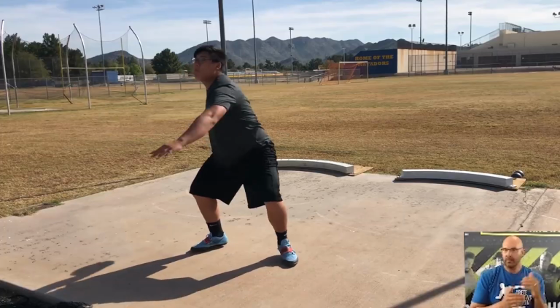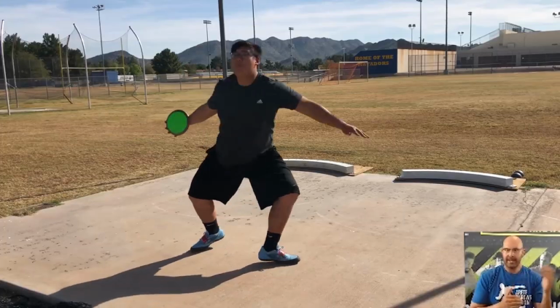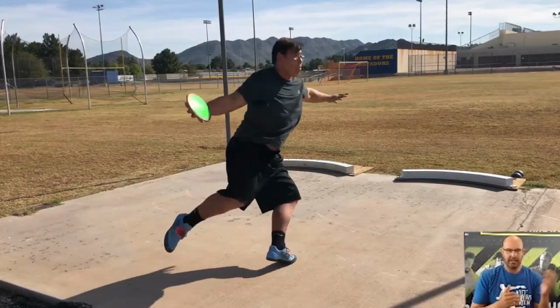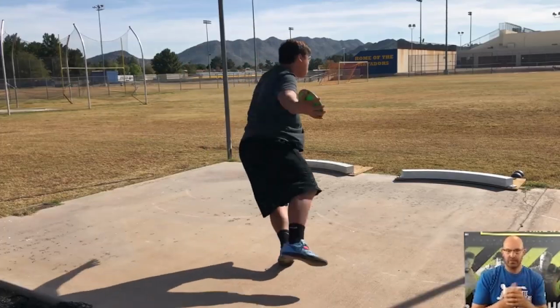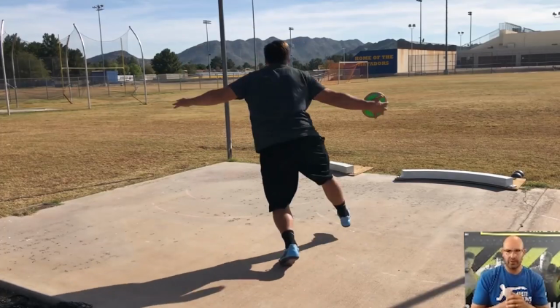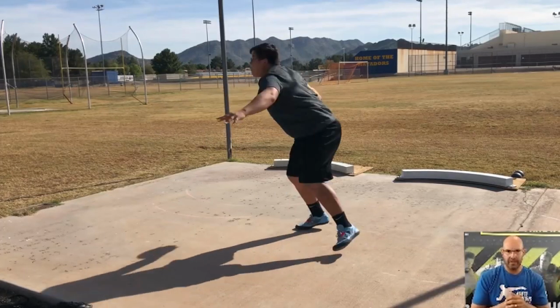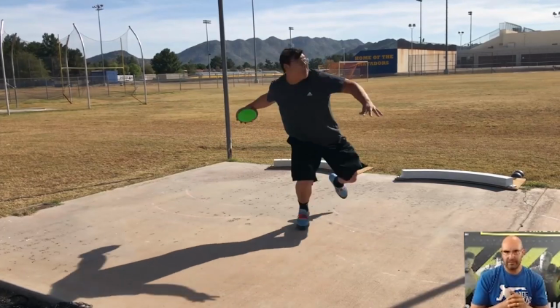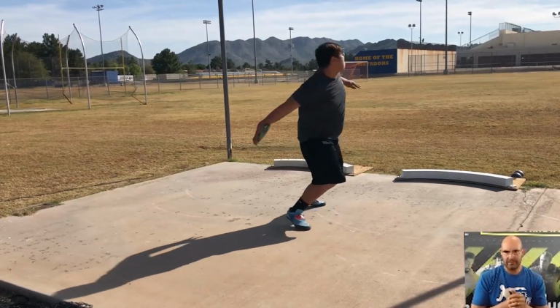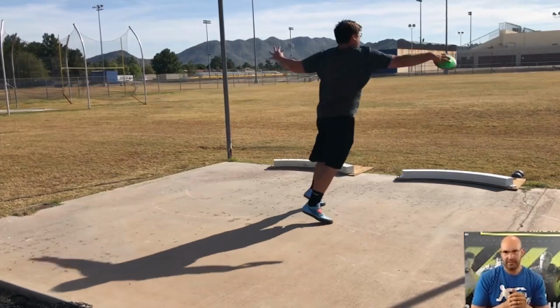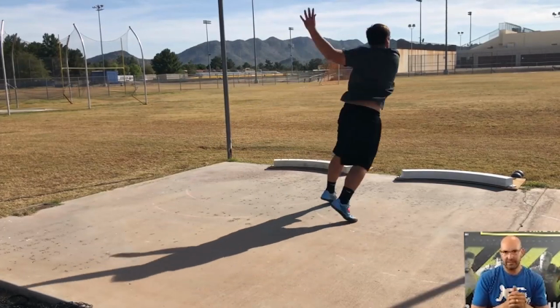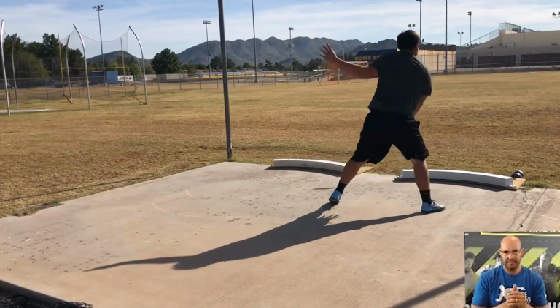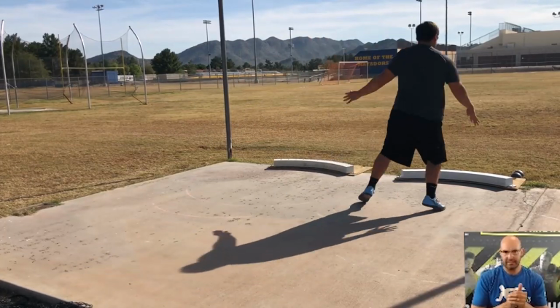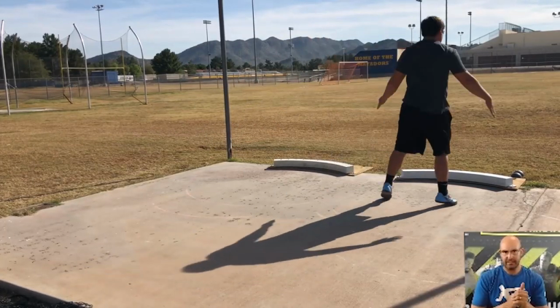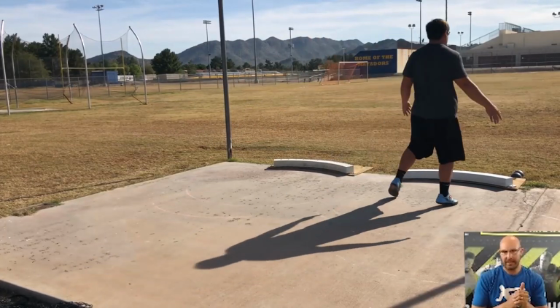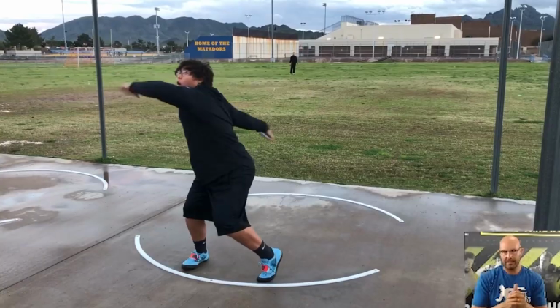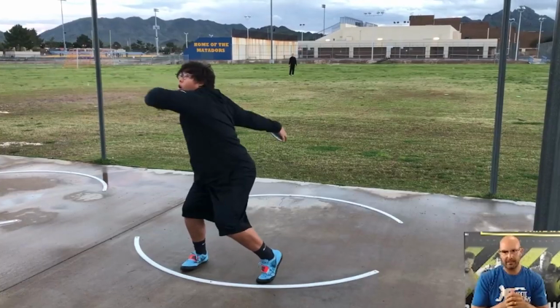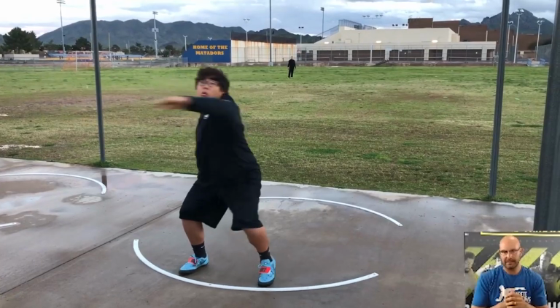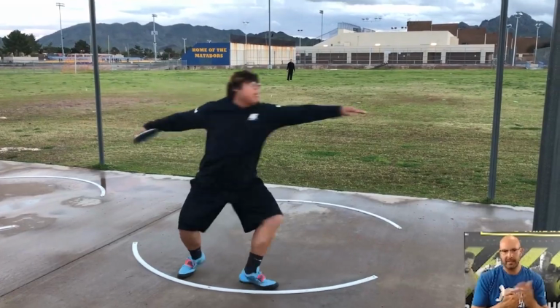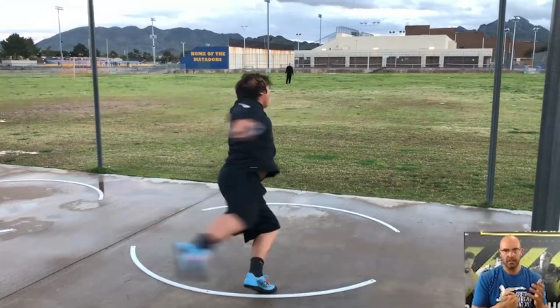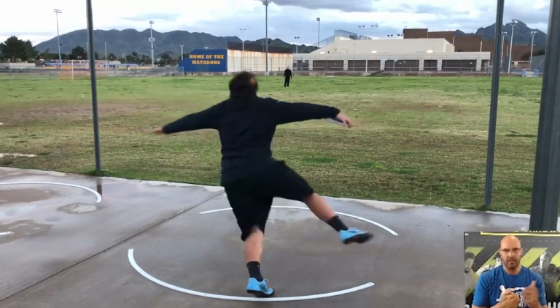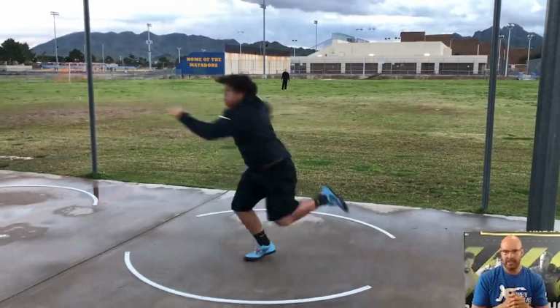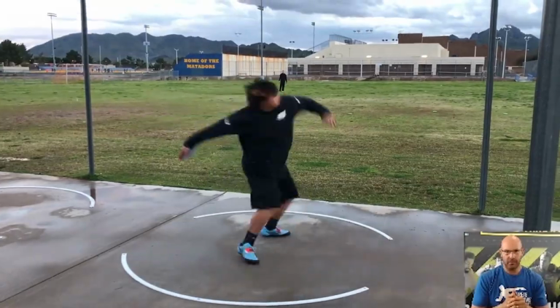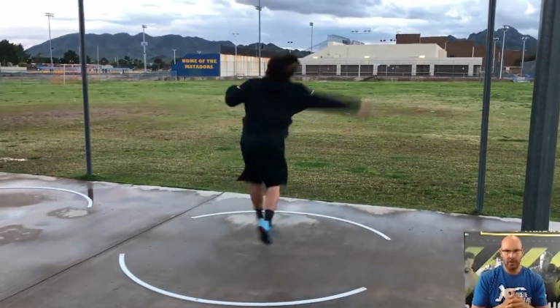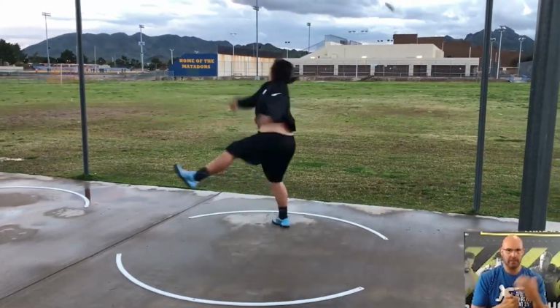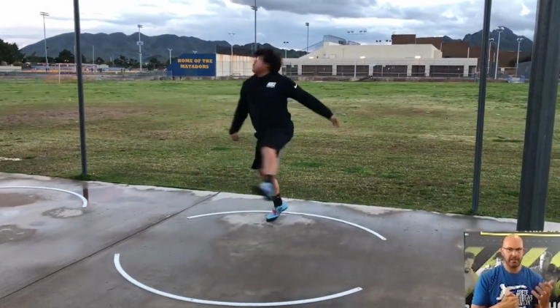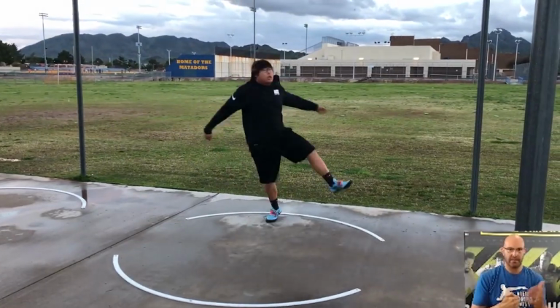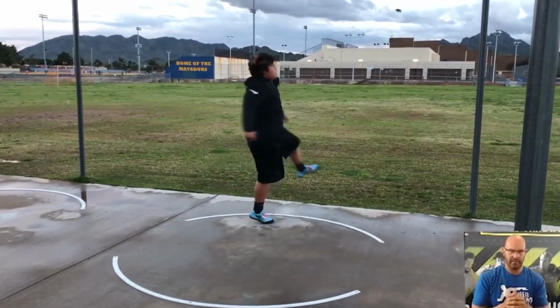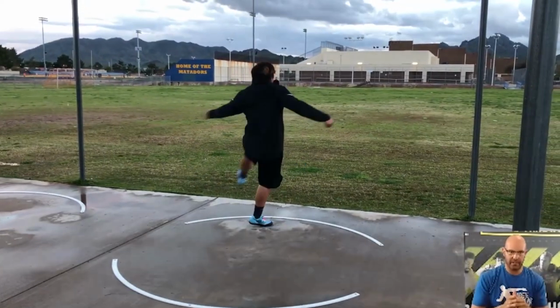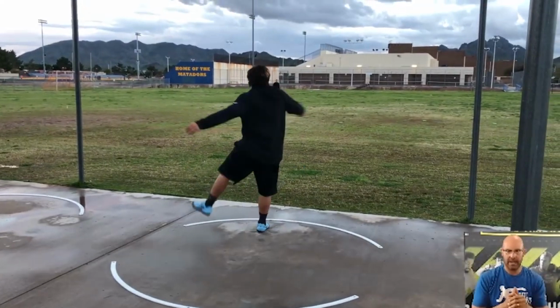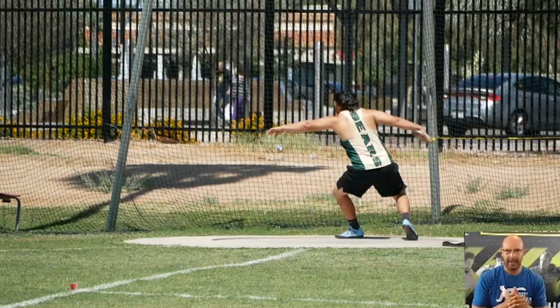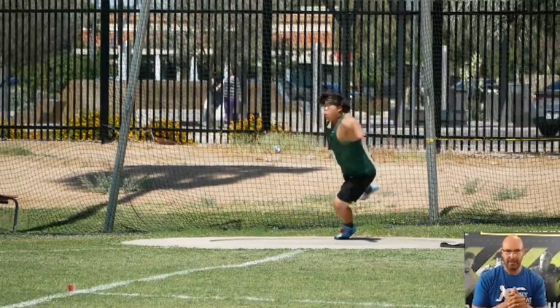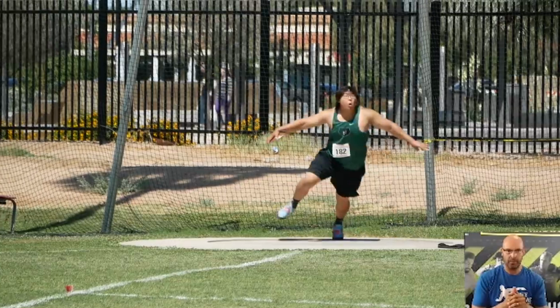We had a kid who was throwing 80 feet in the discus in December and he threw 170 feet by April.